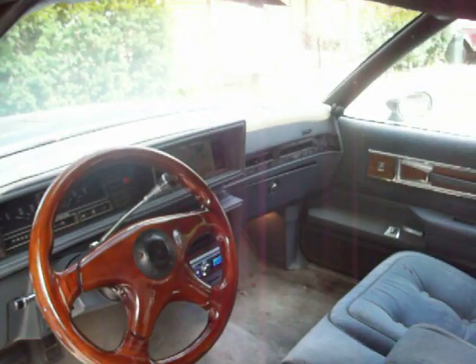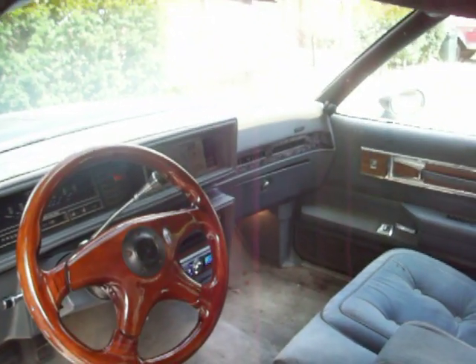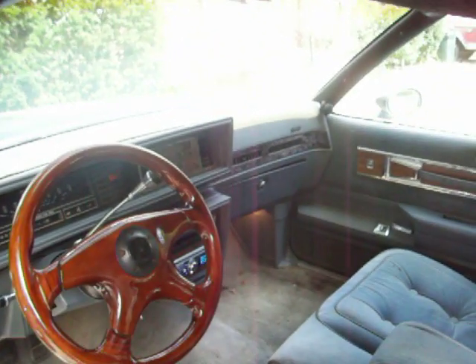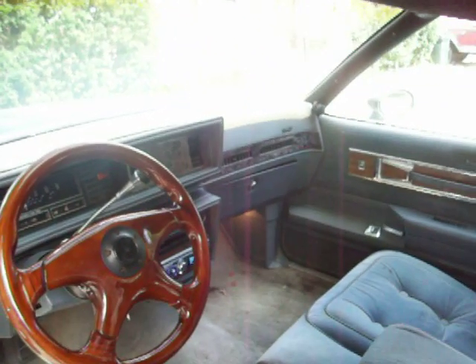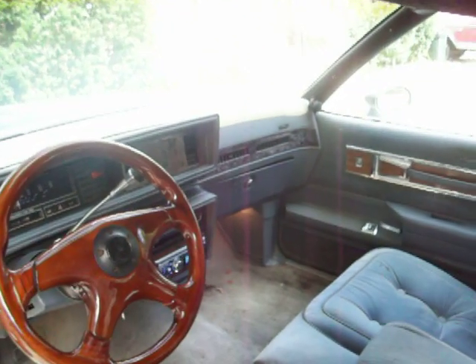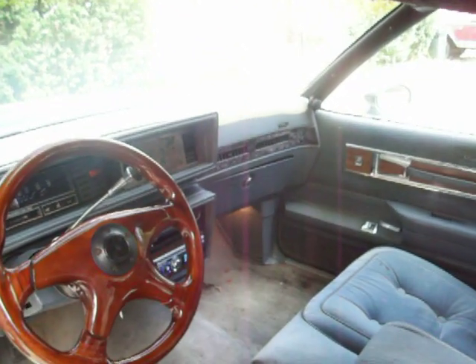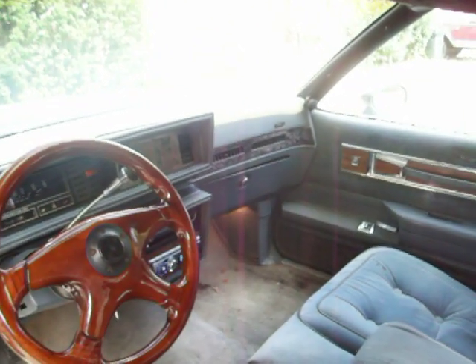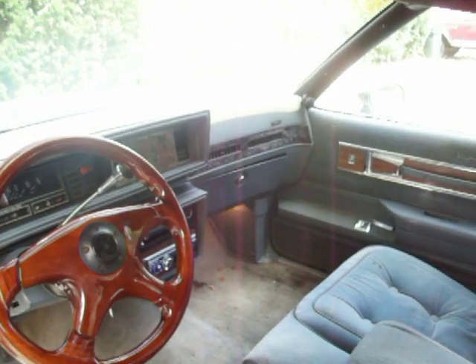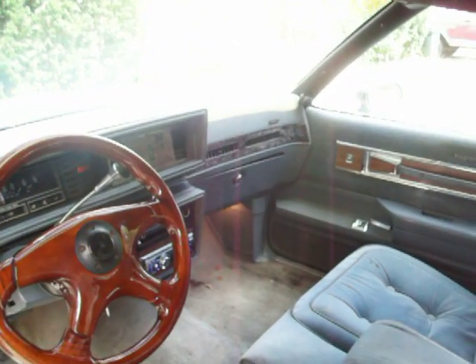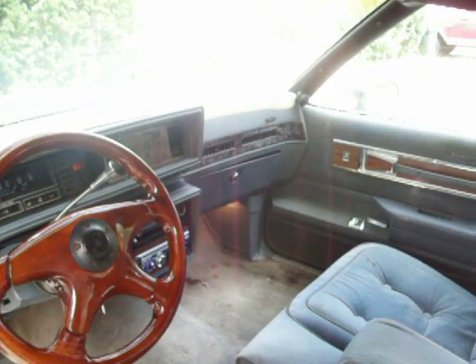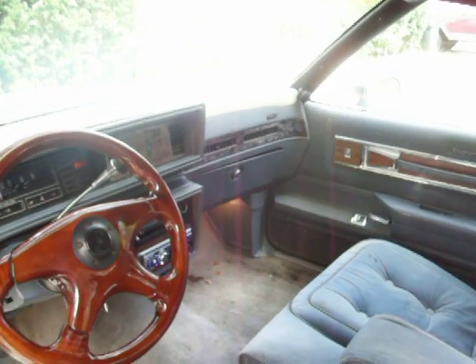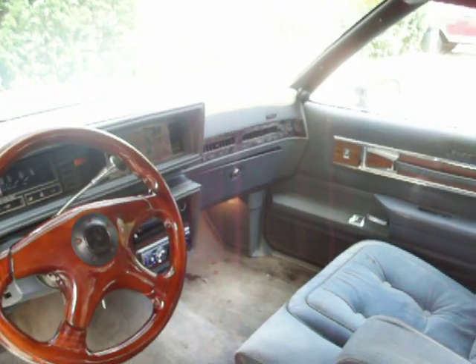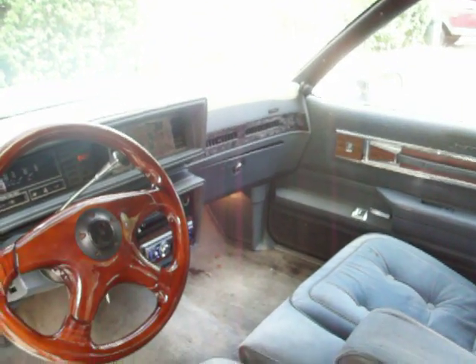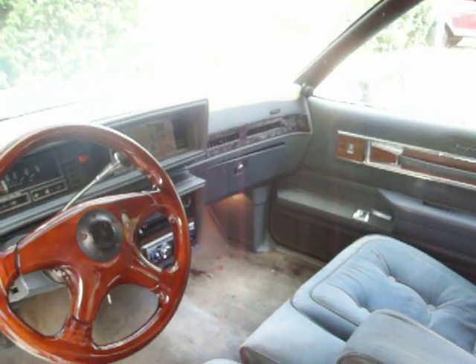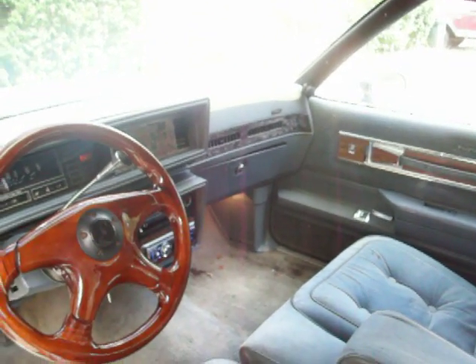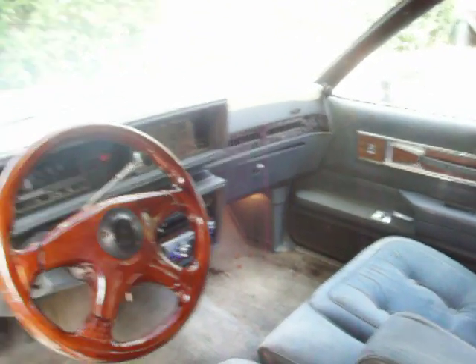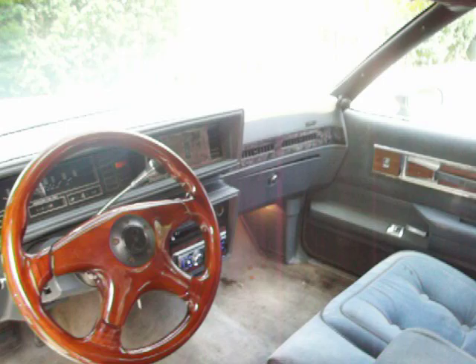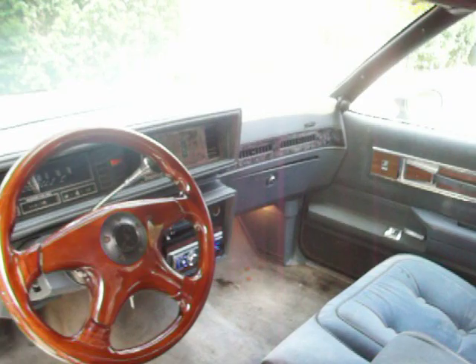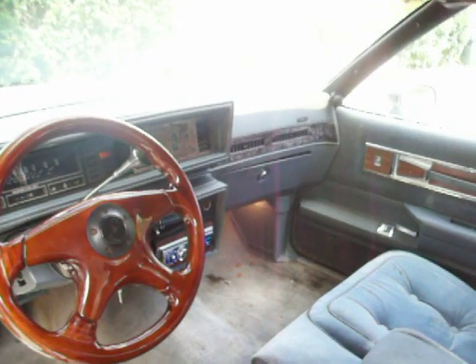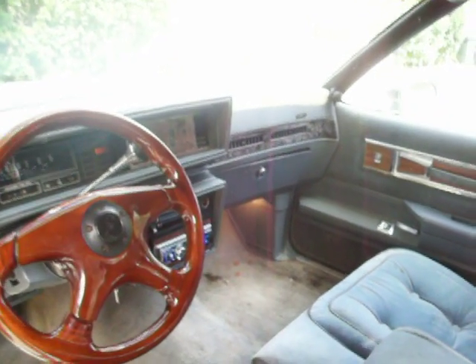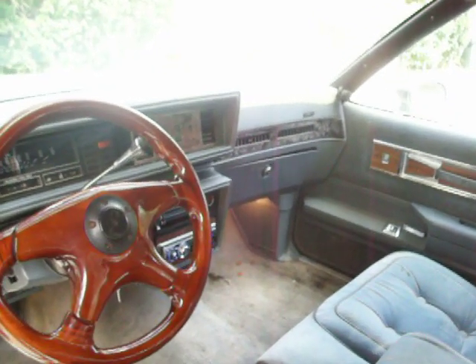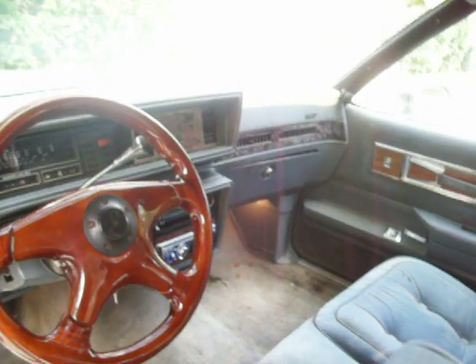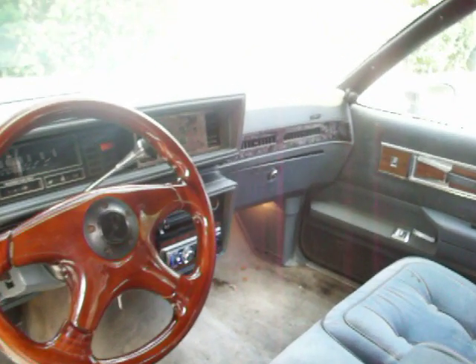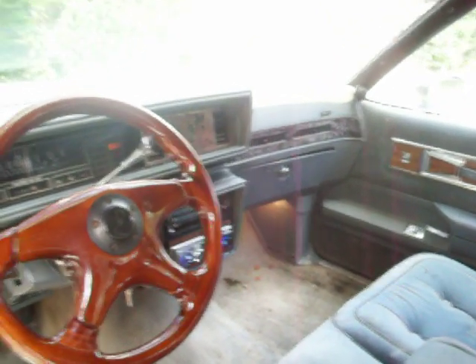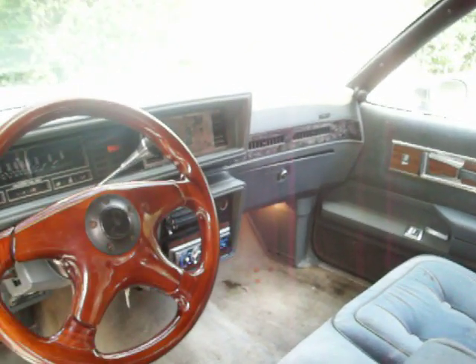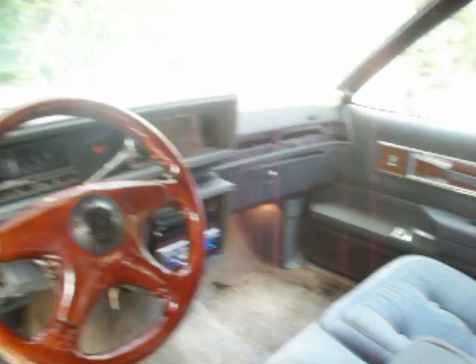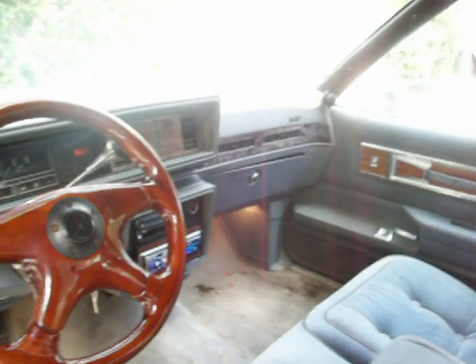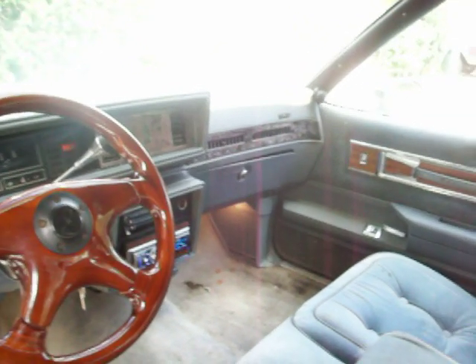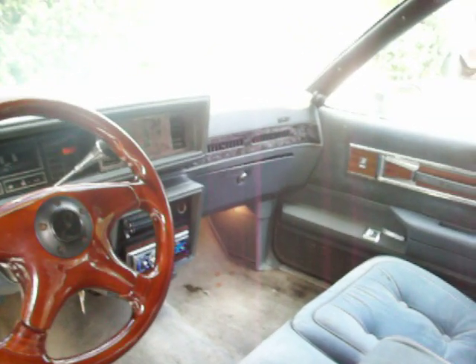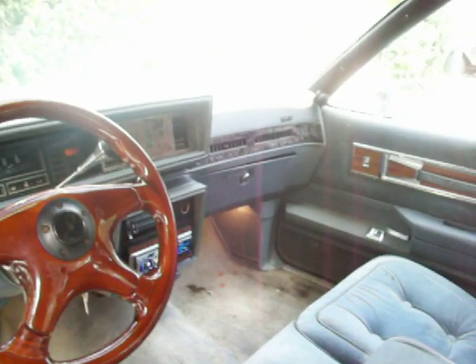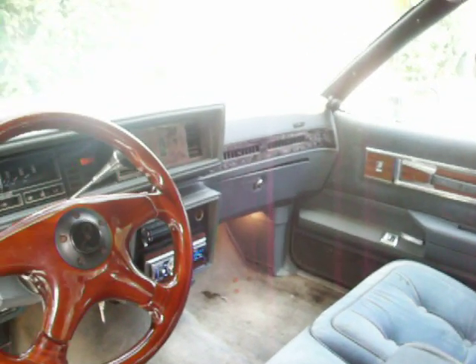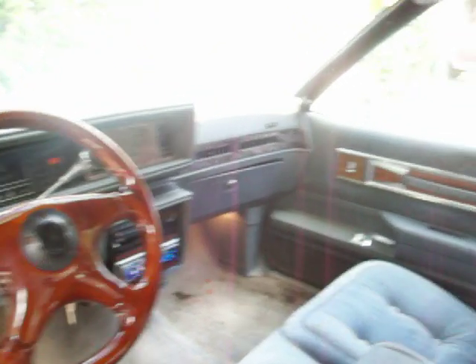I'm not selling the car stereo with it though — sorry — that's got to come with me in my other car.